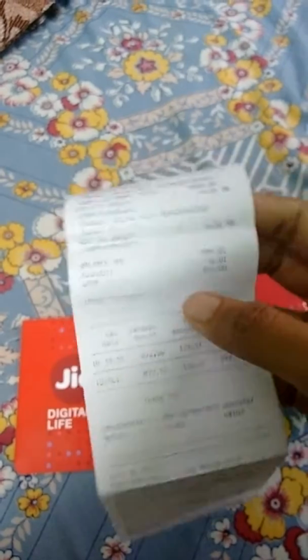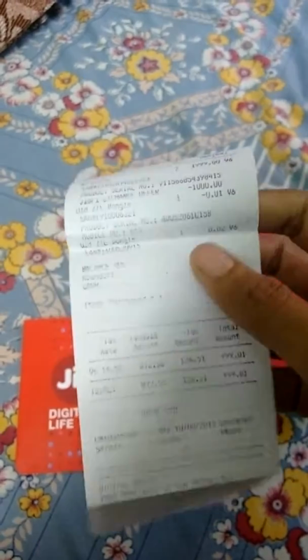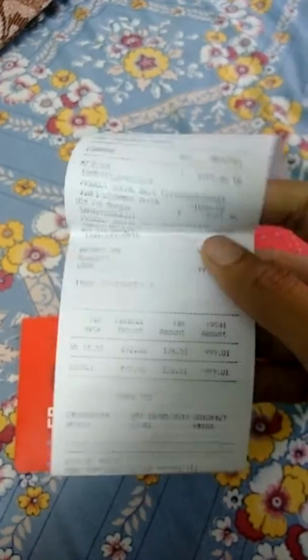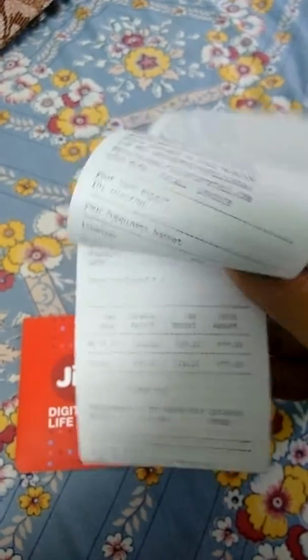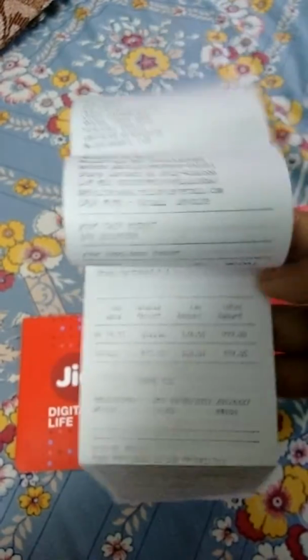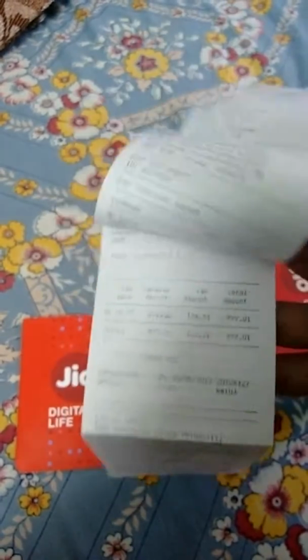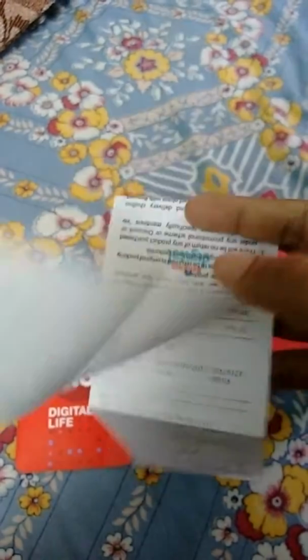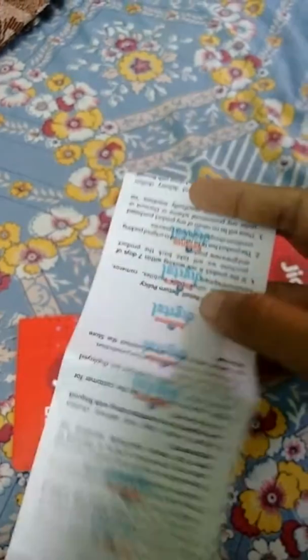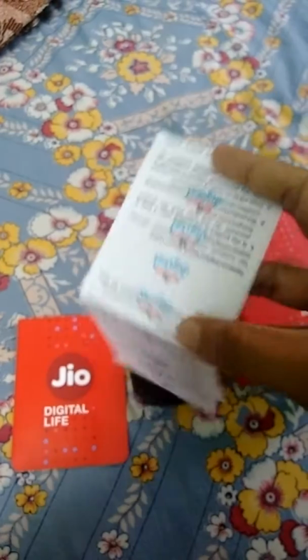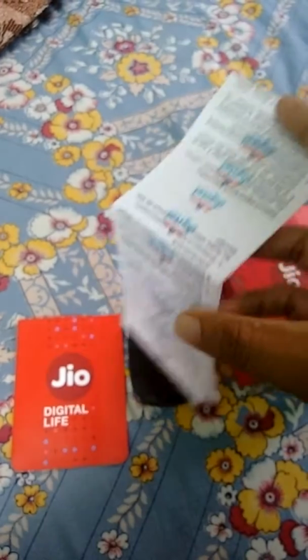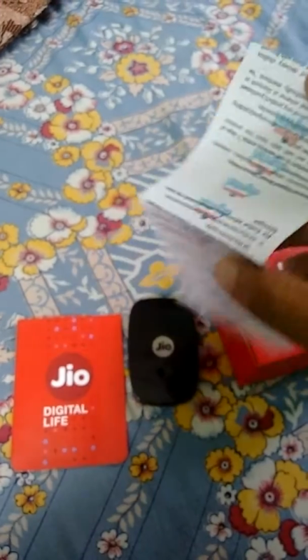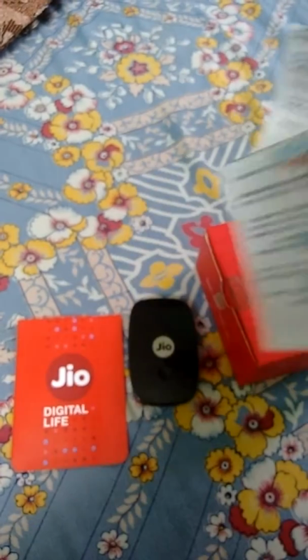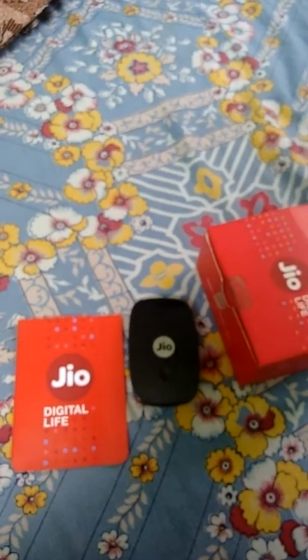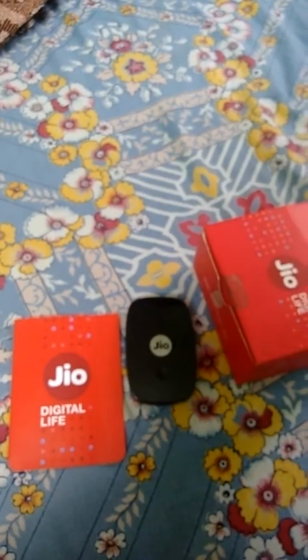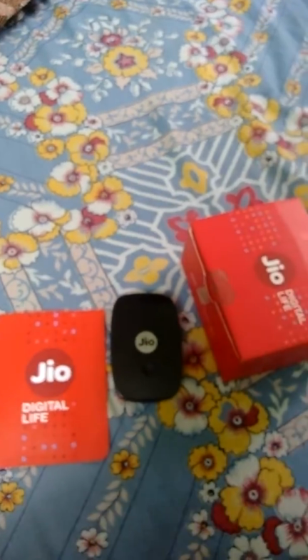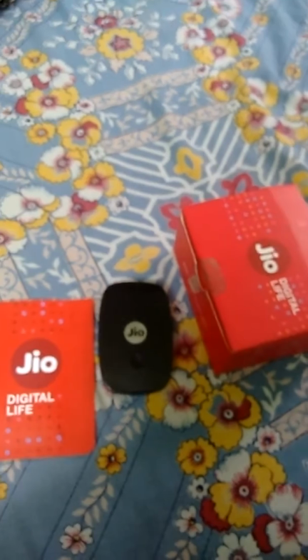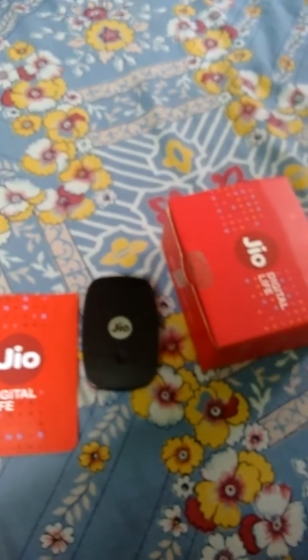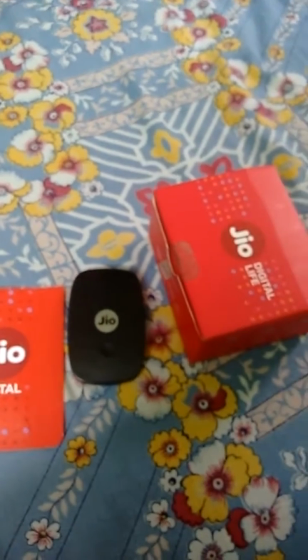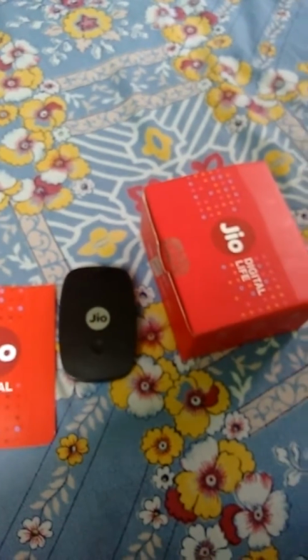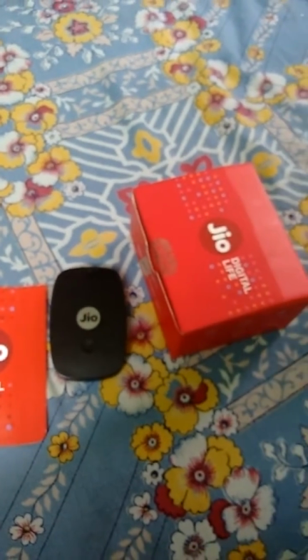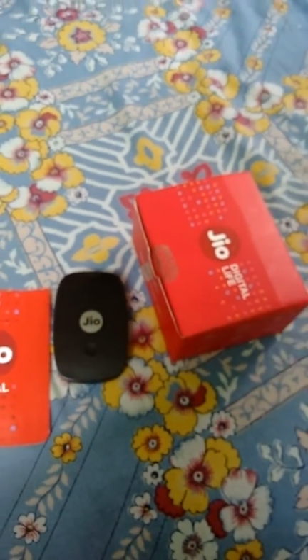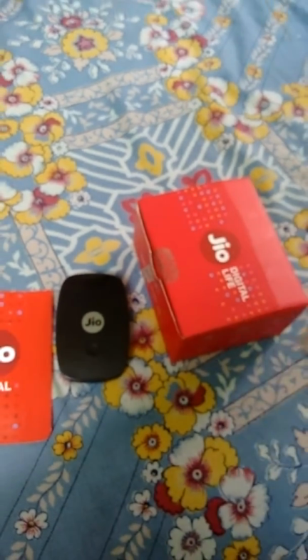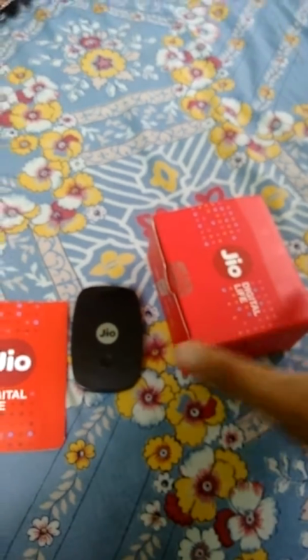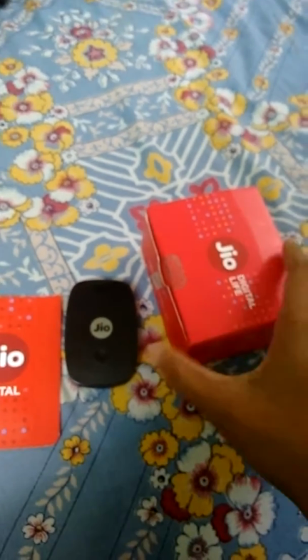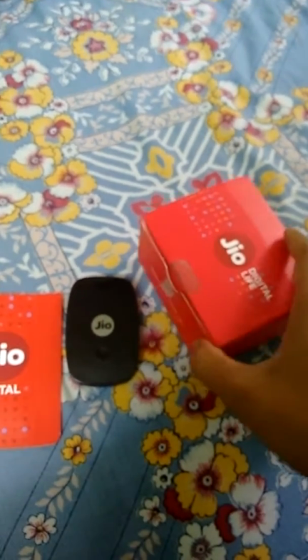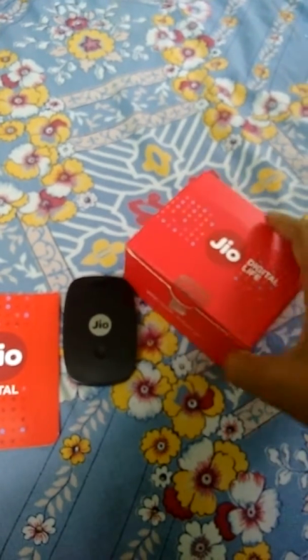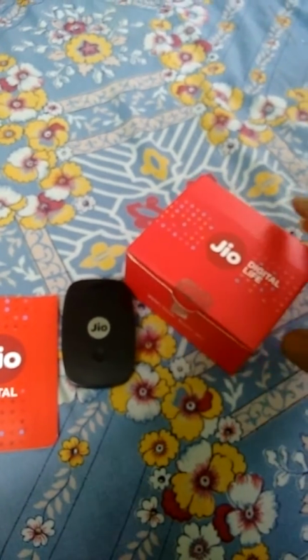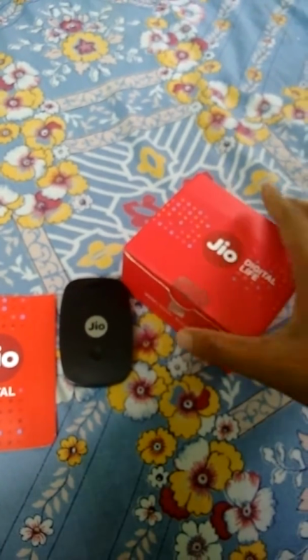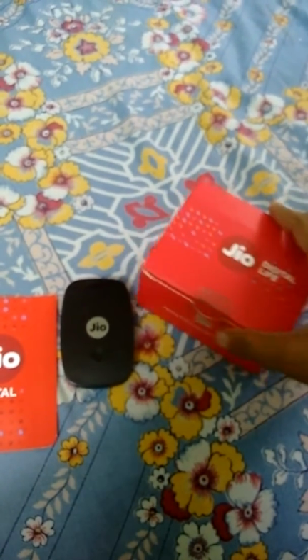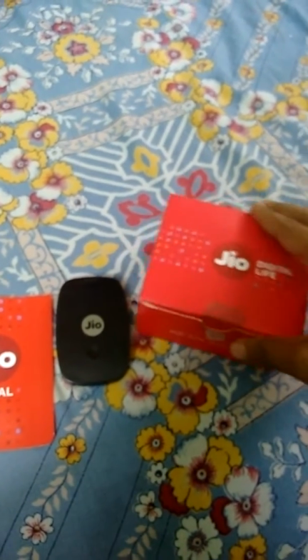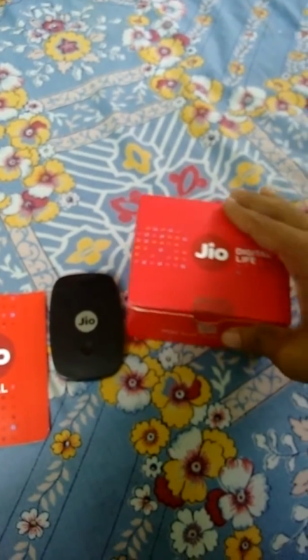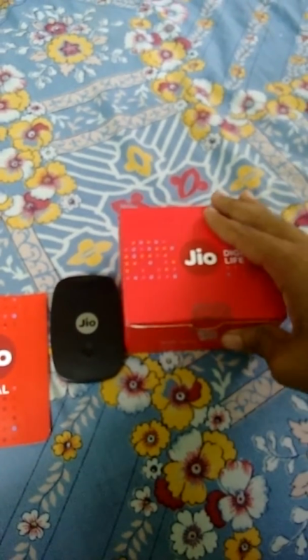They claimed that they will give 100% cashback, but they gave only 50% cashback, and for the rest they said they will be giving vouchers.